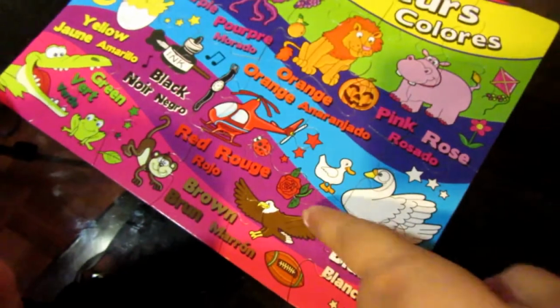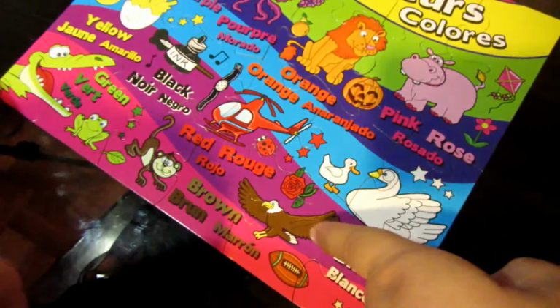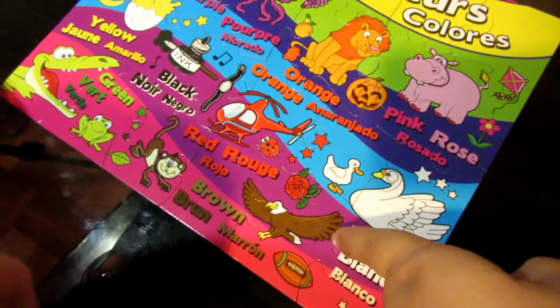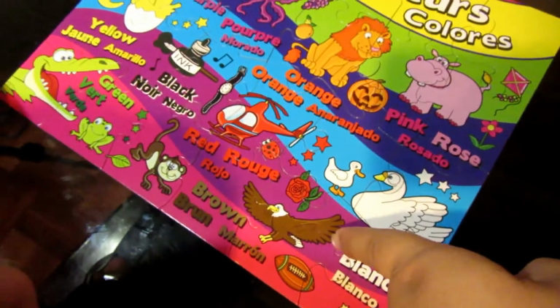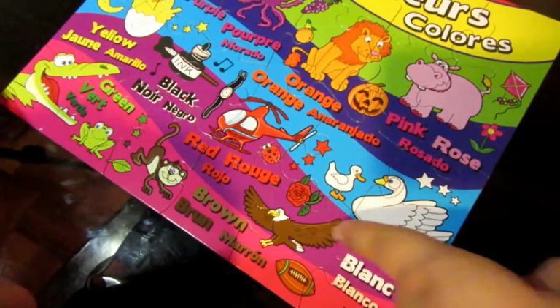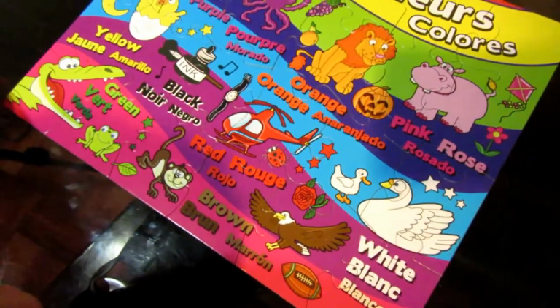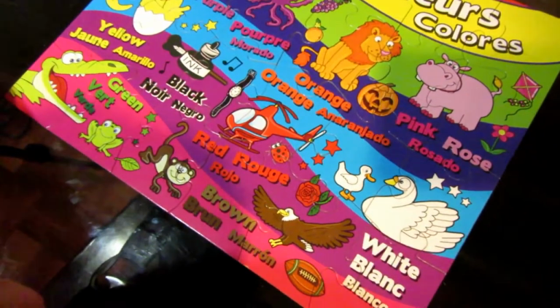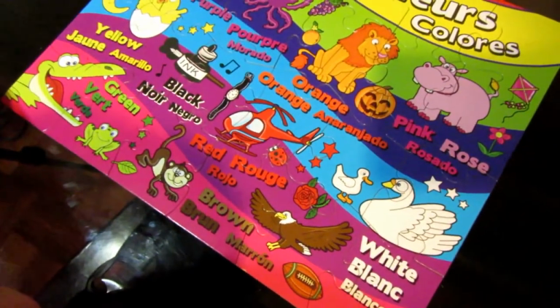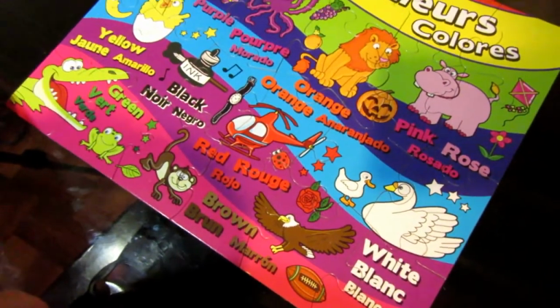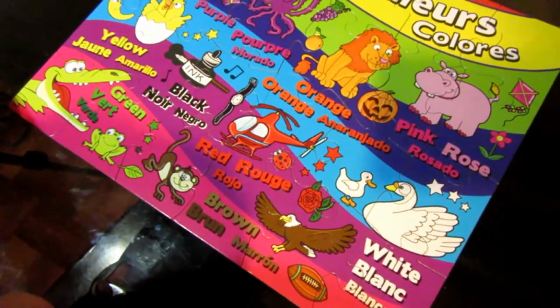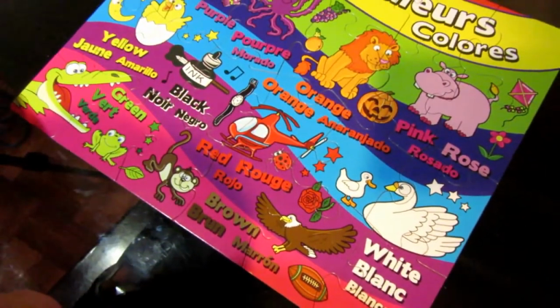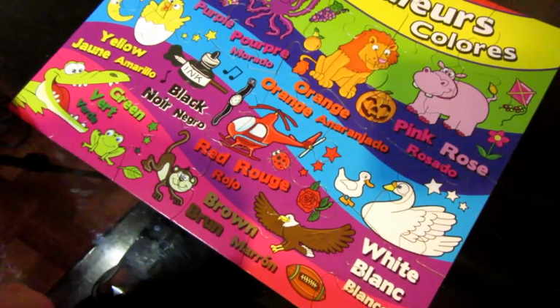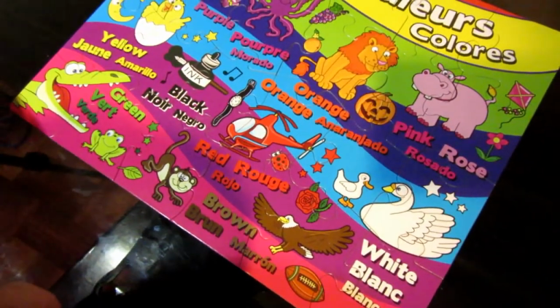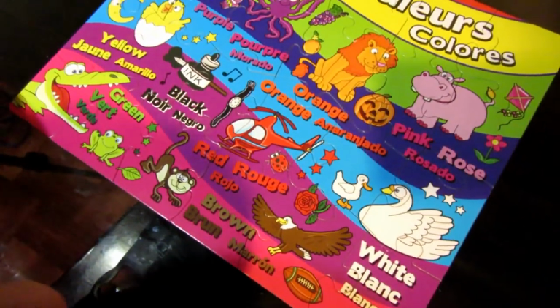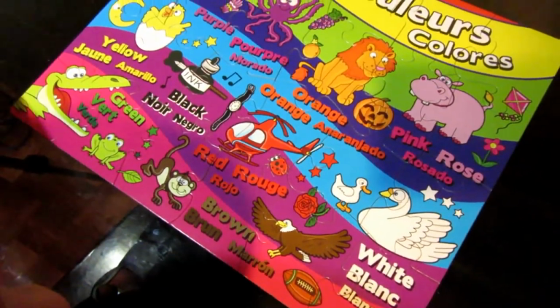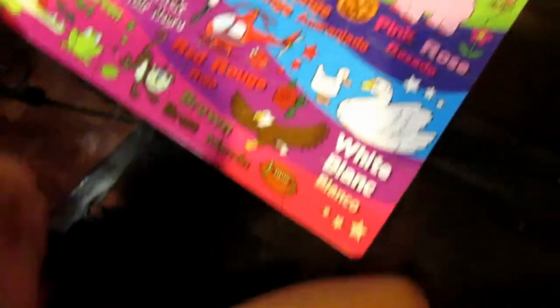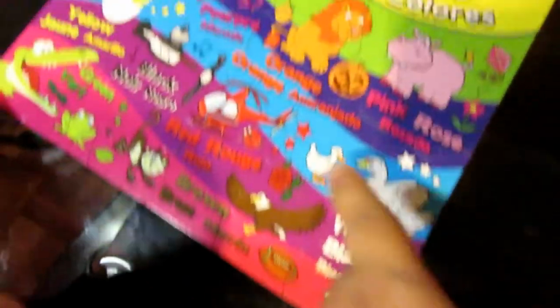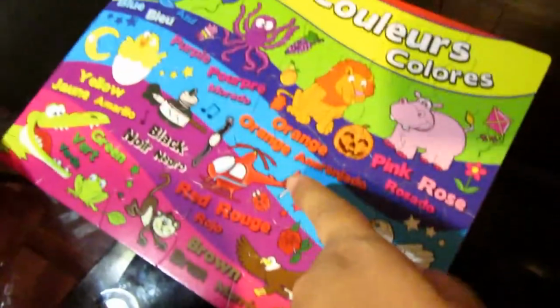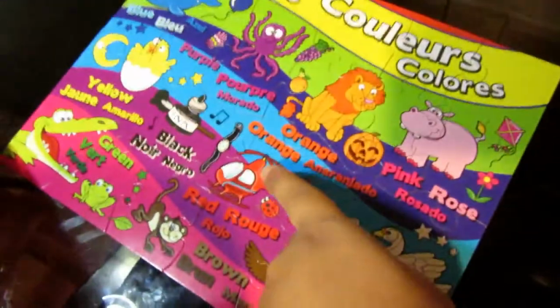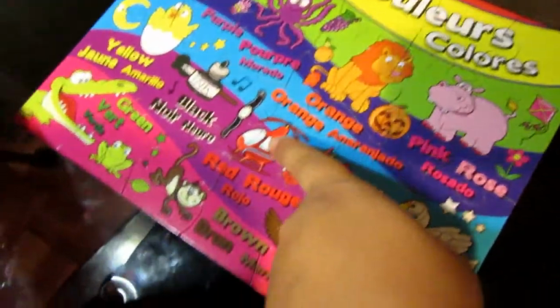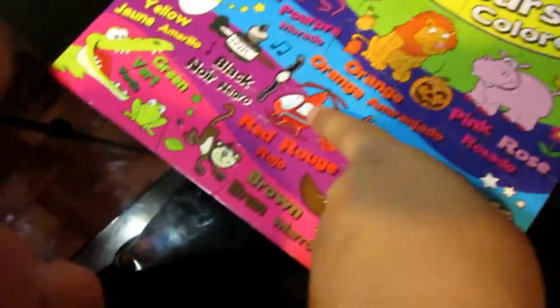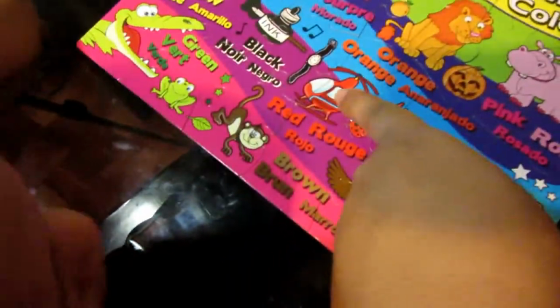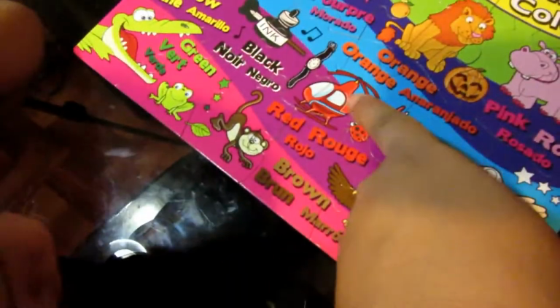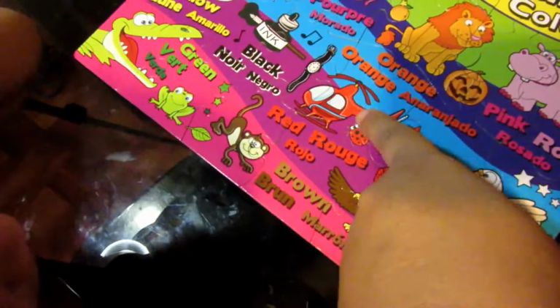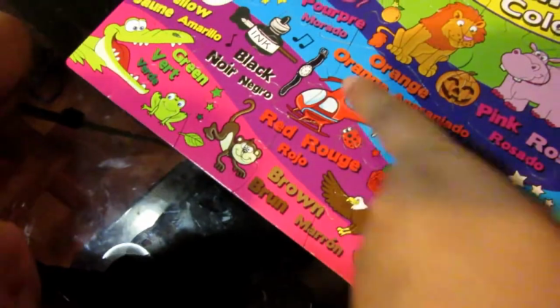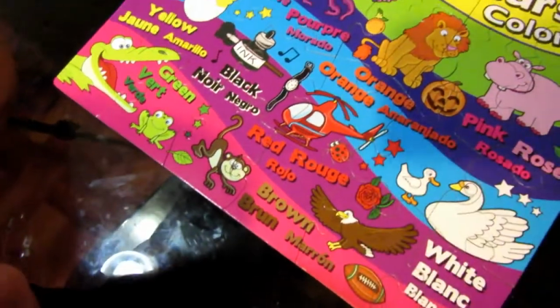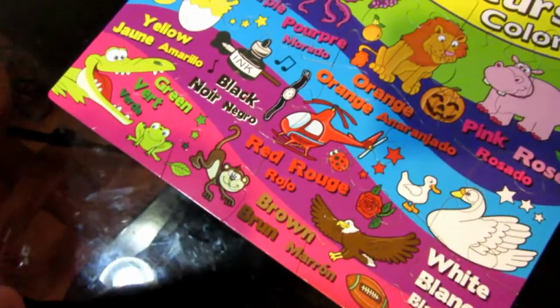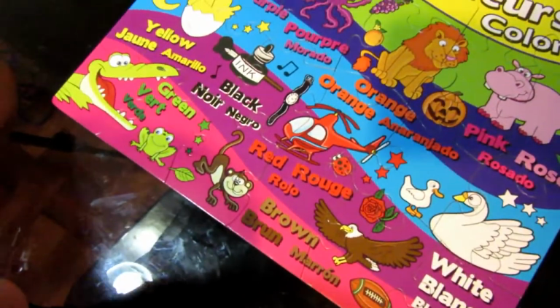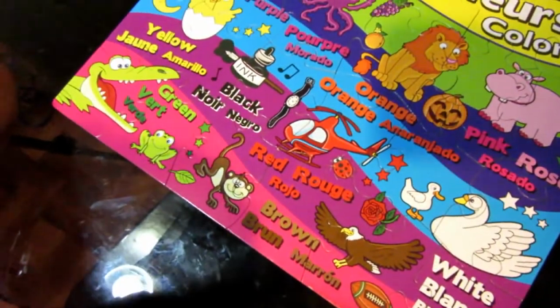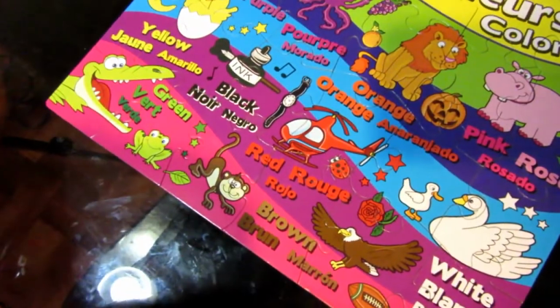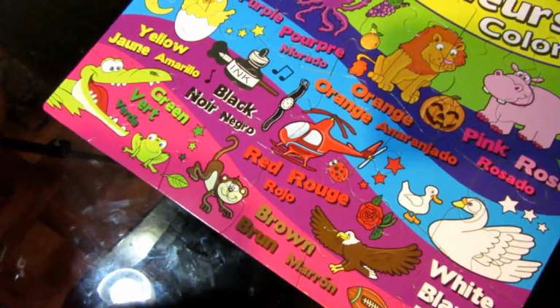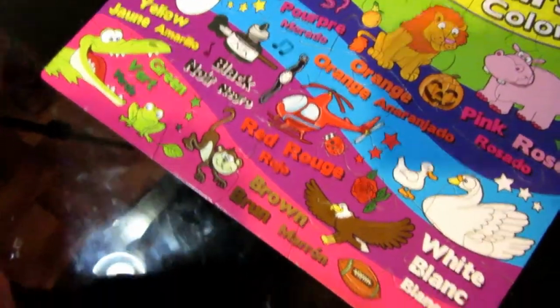And how about the eagle? Red. And how about the helicopter? Red. Red.